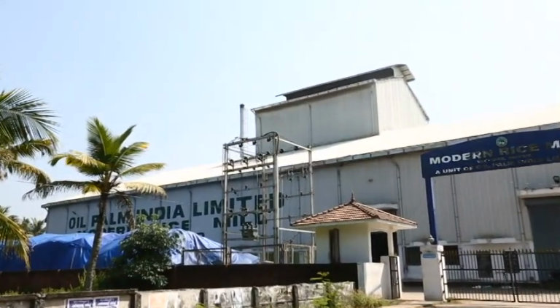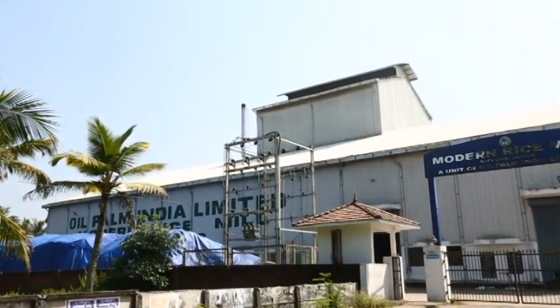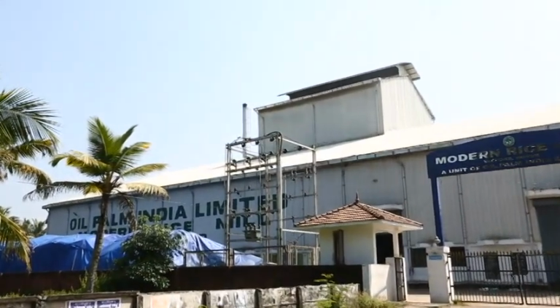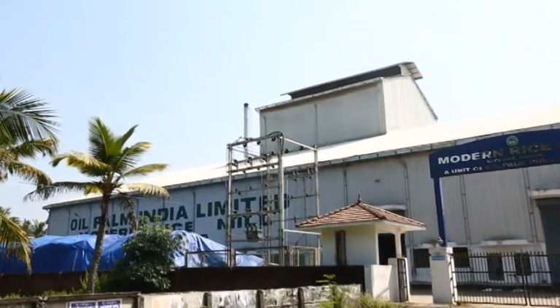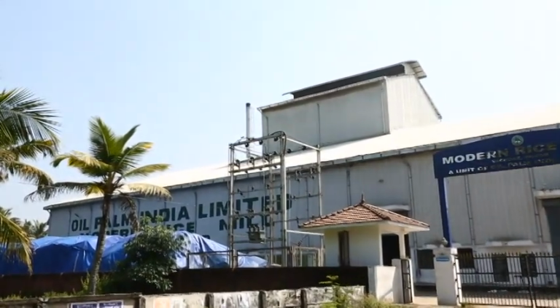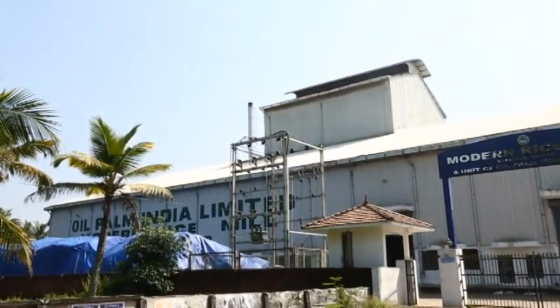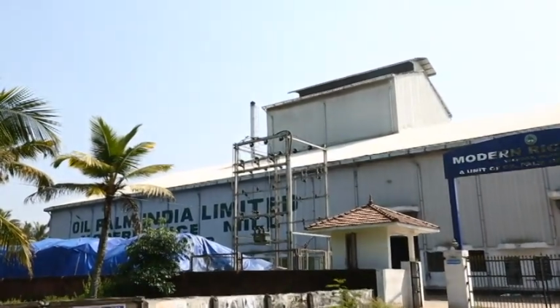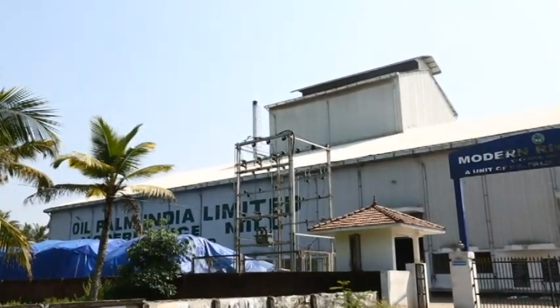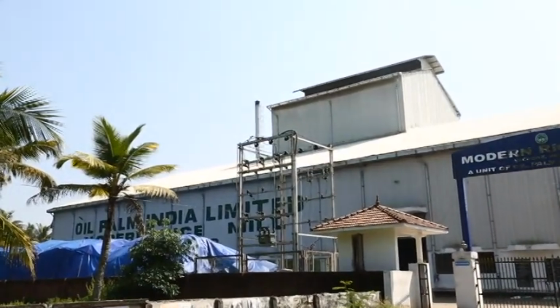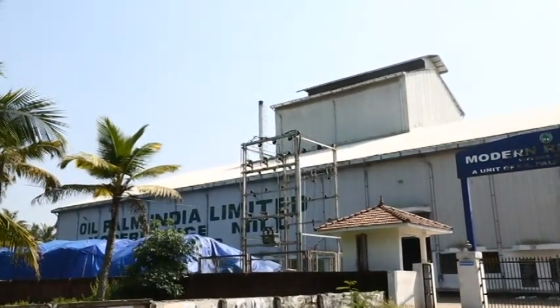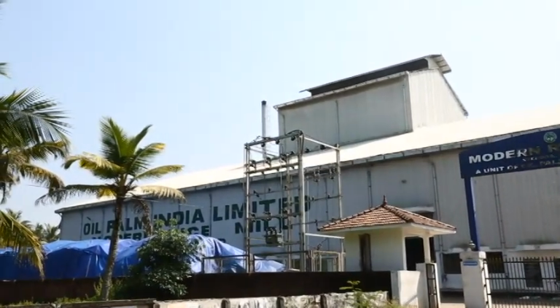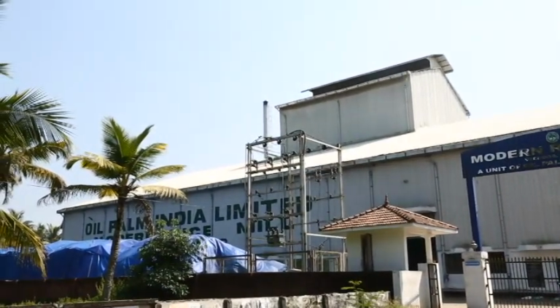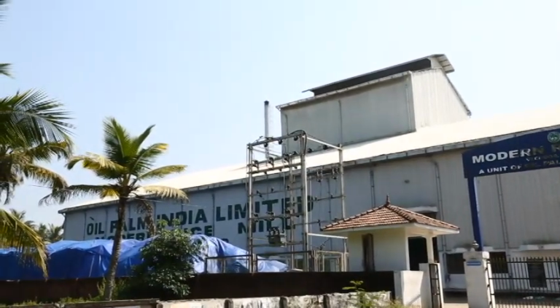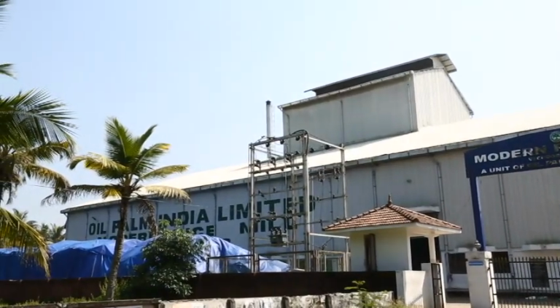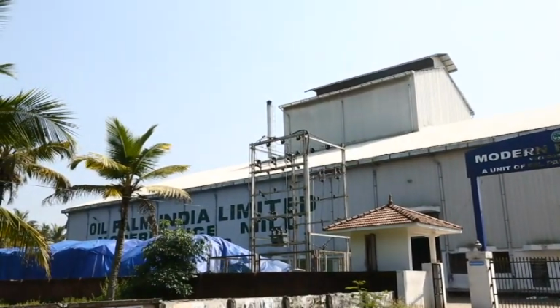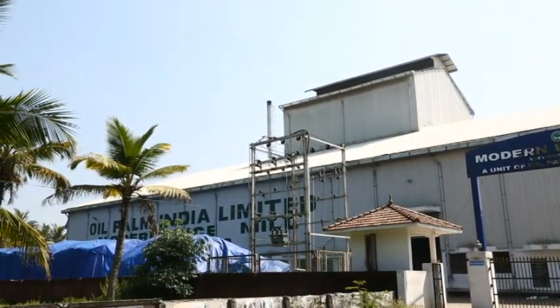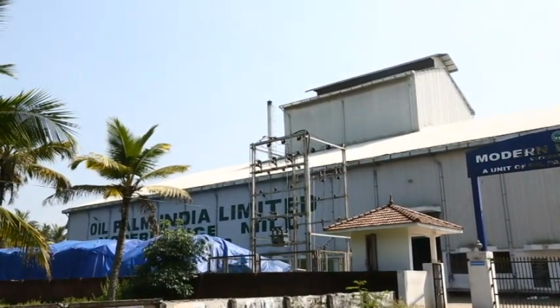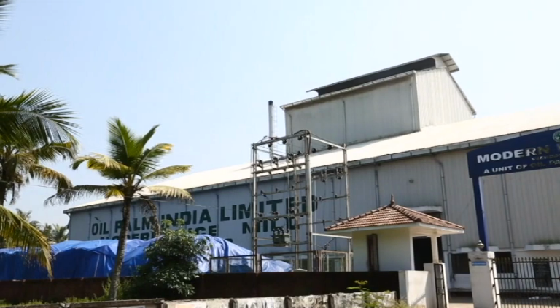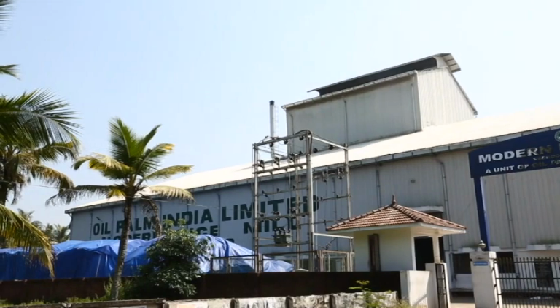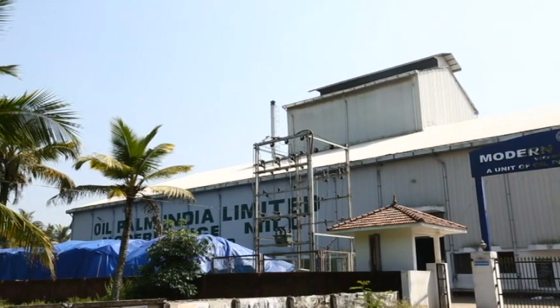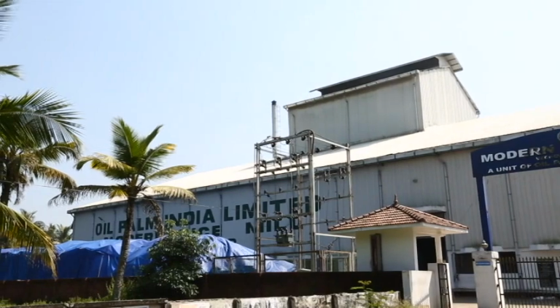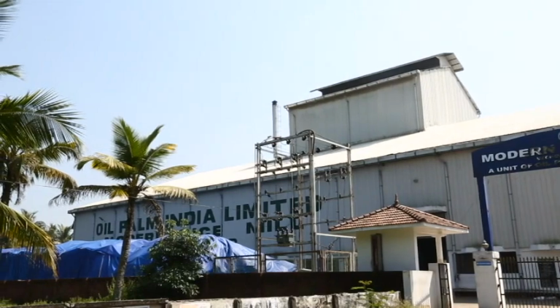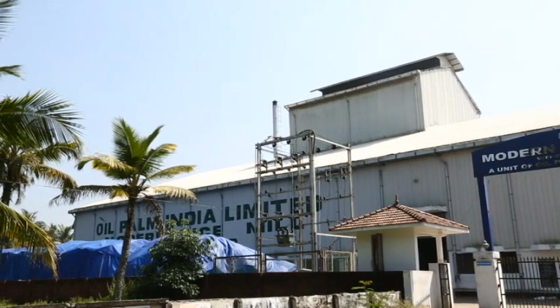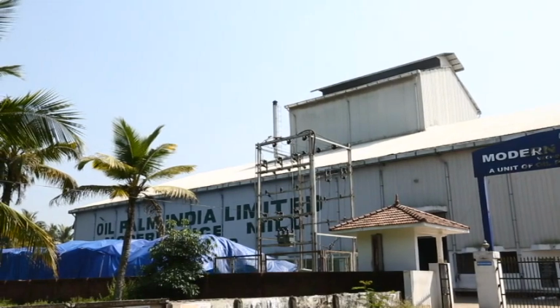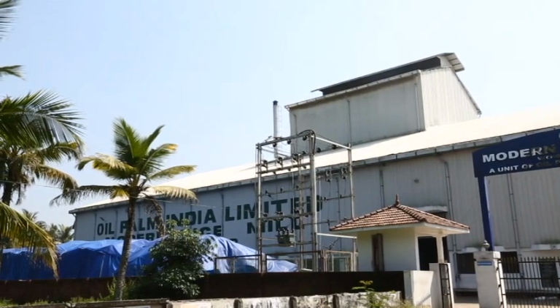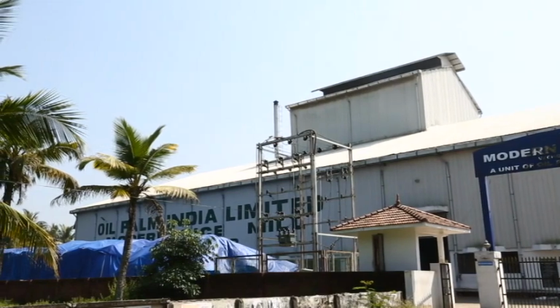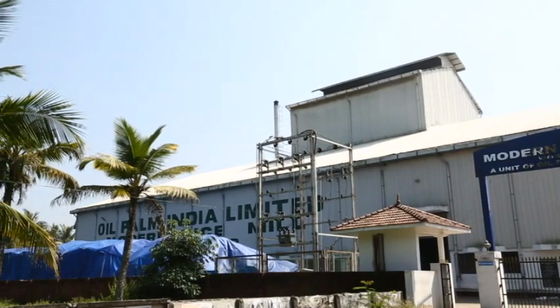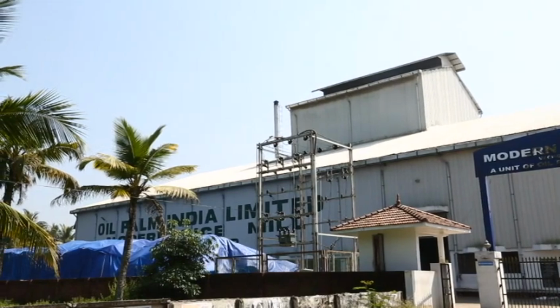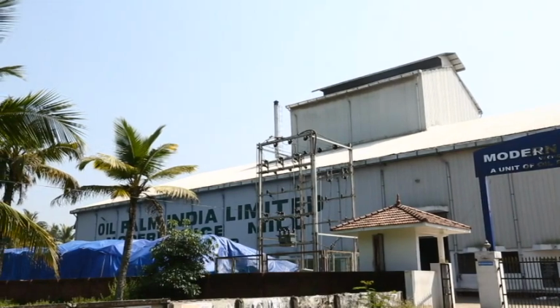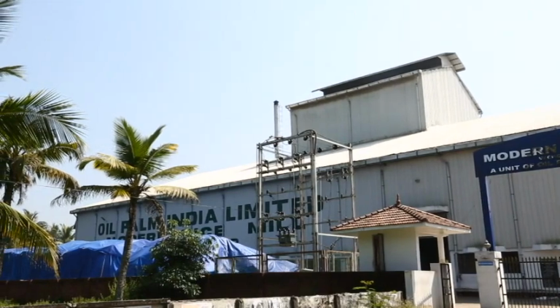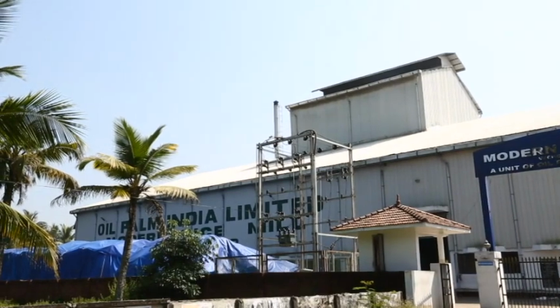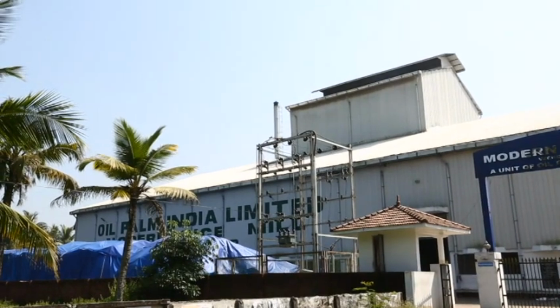And meet the food needs of the people in the district.